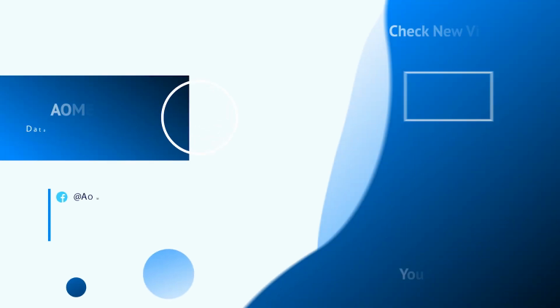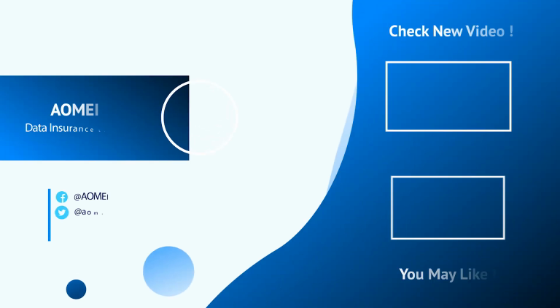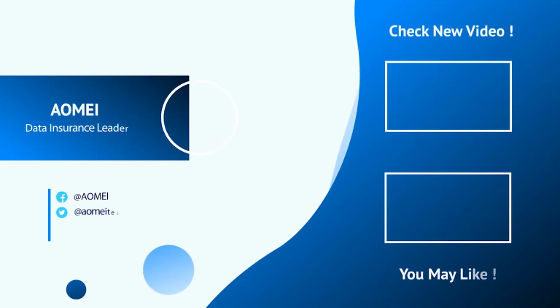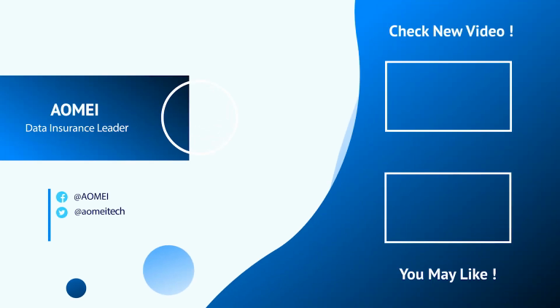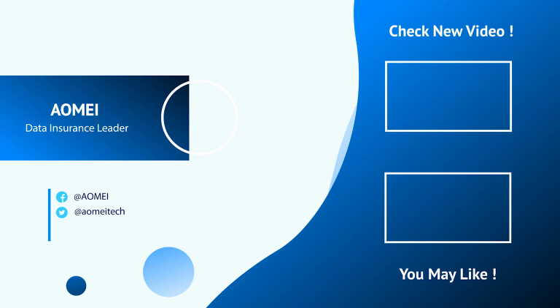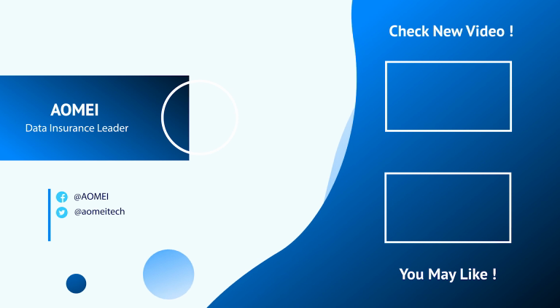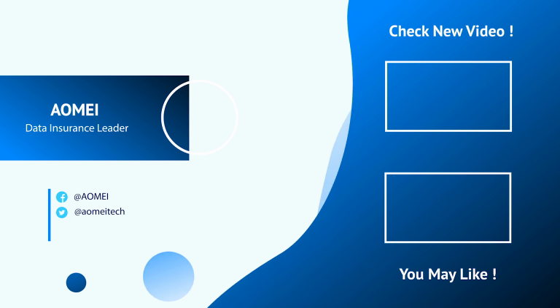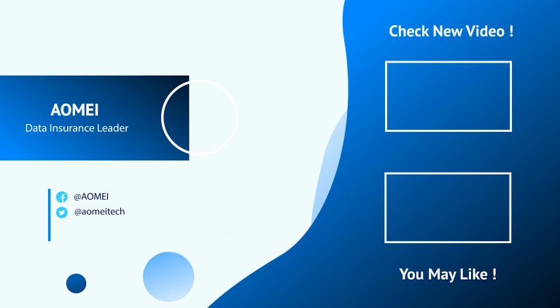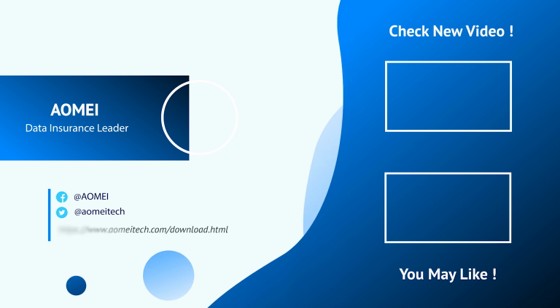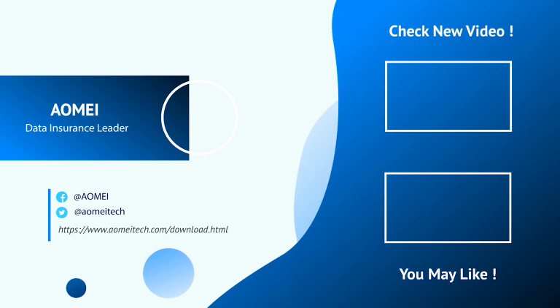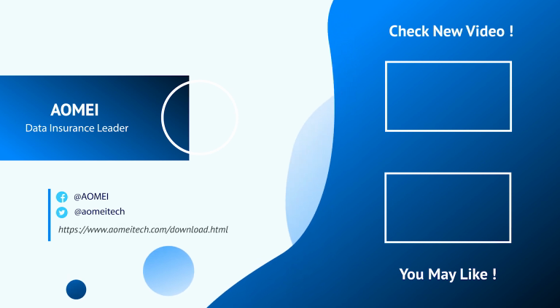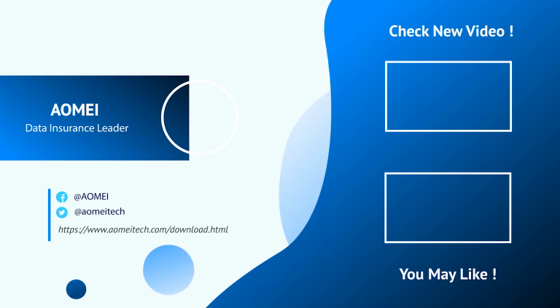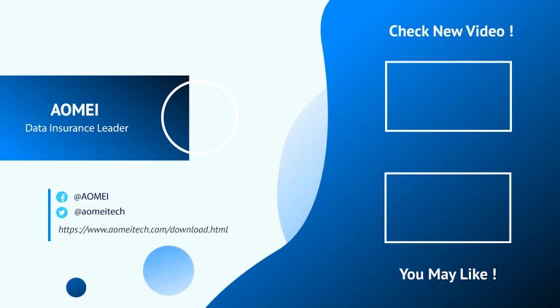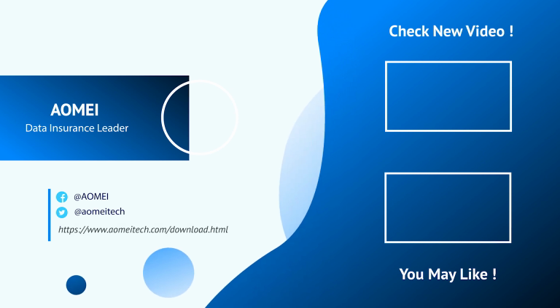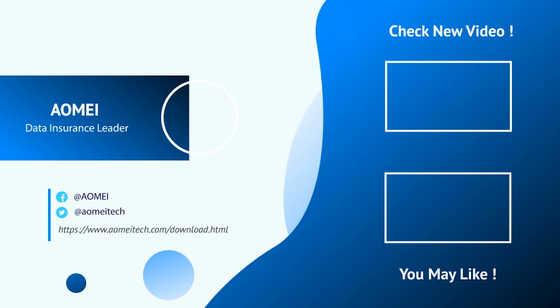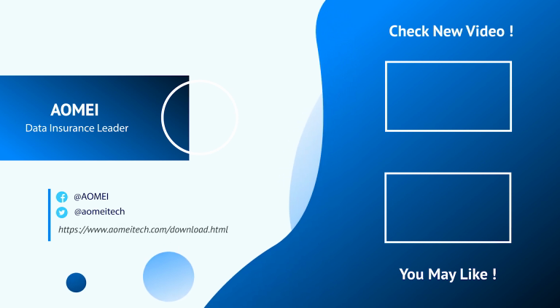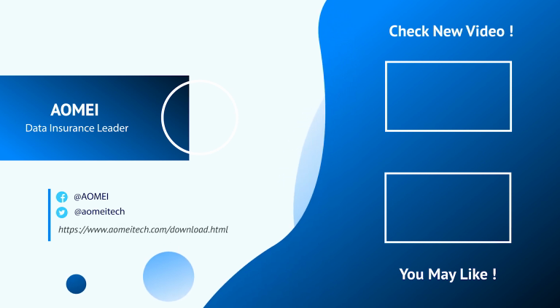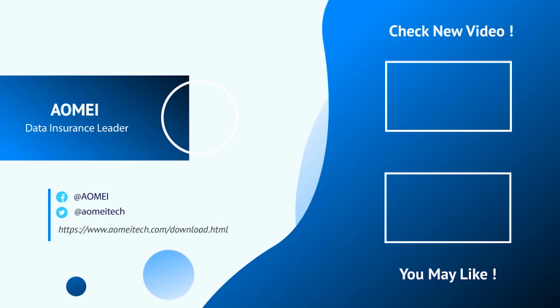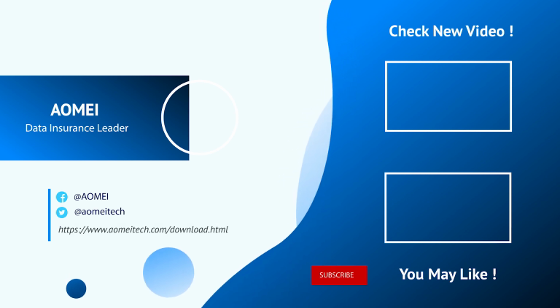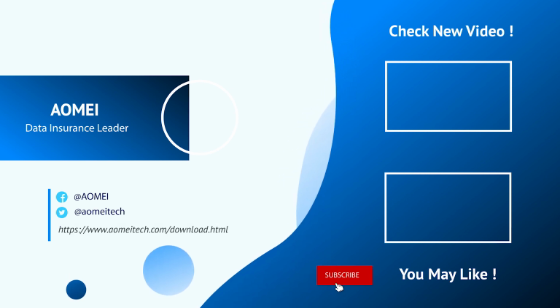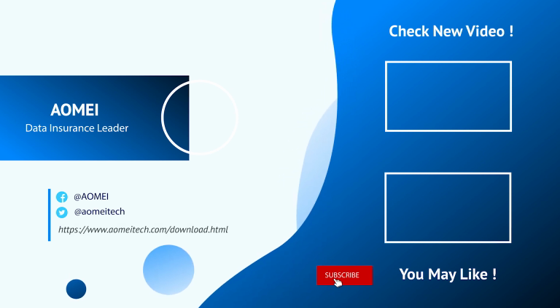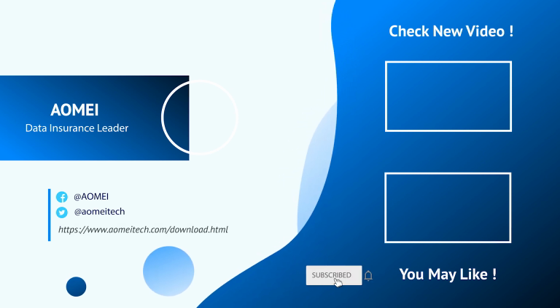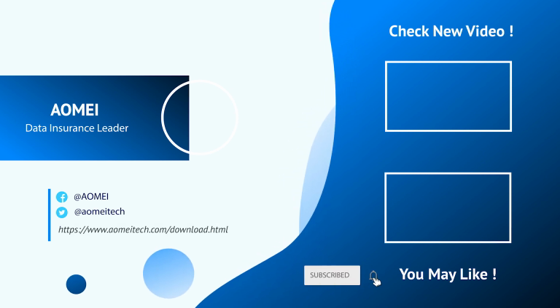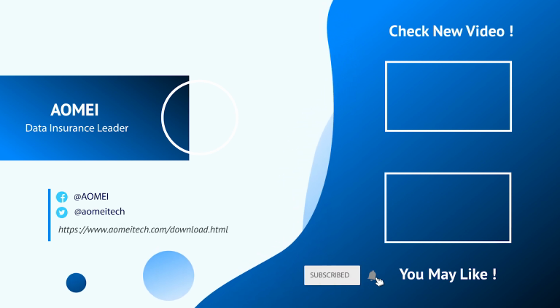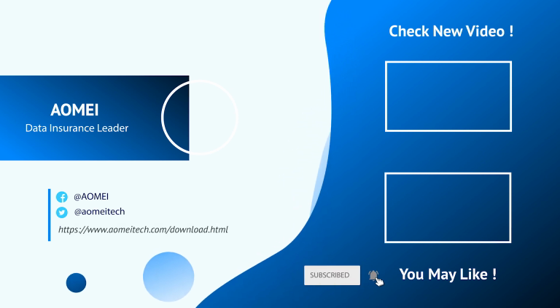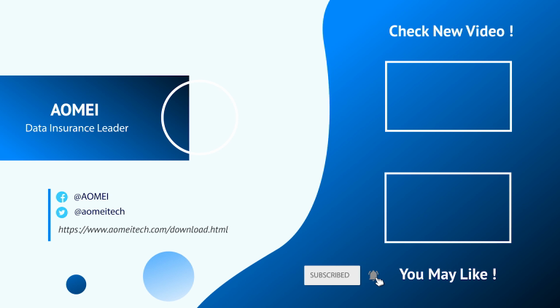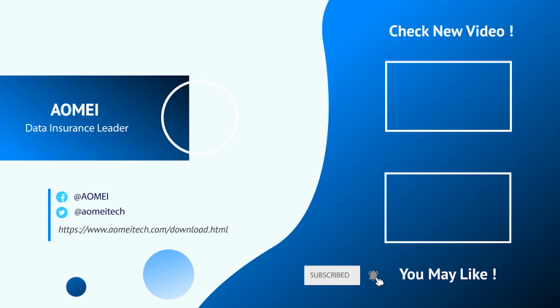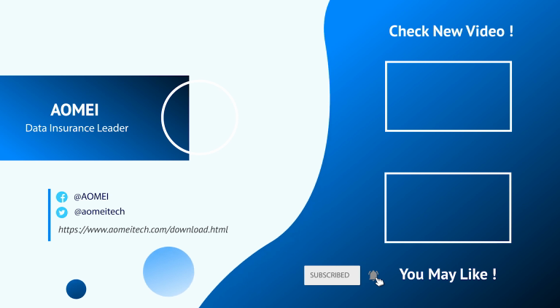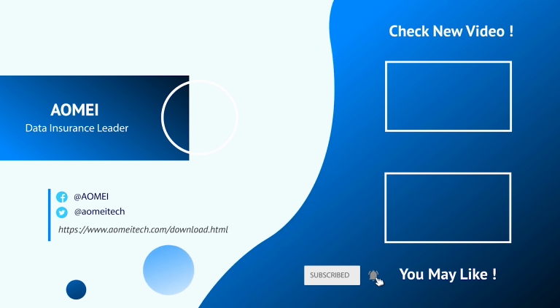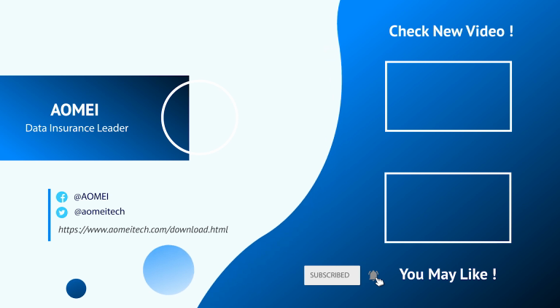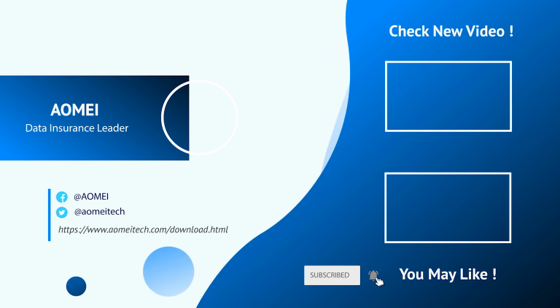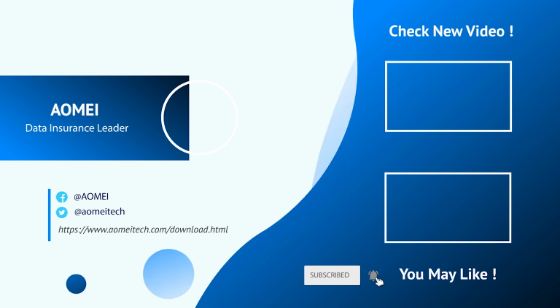Thanks for watching till here. I'll see you in the next two videos. If you have any questions, please leave comments or email us.